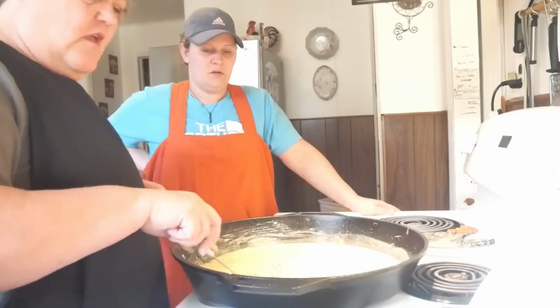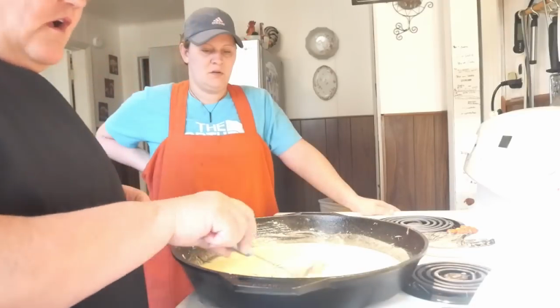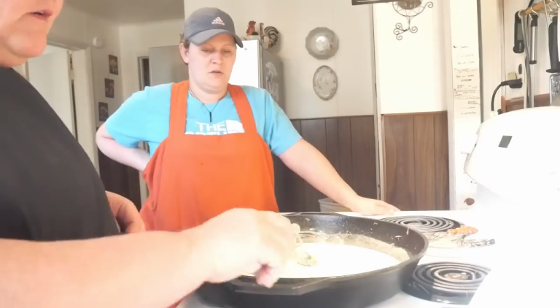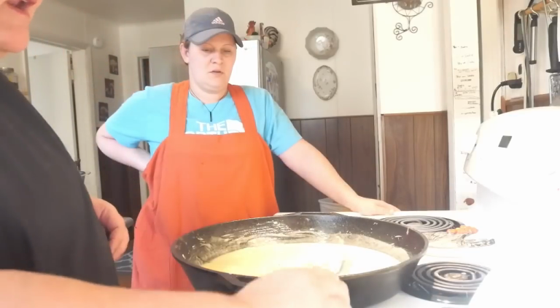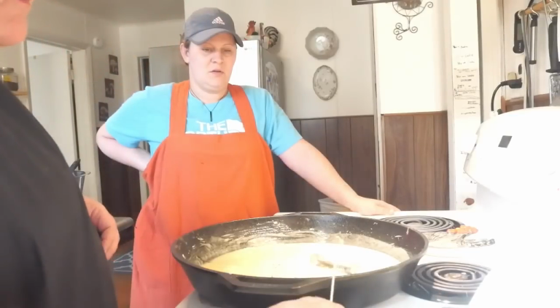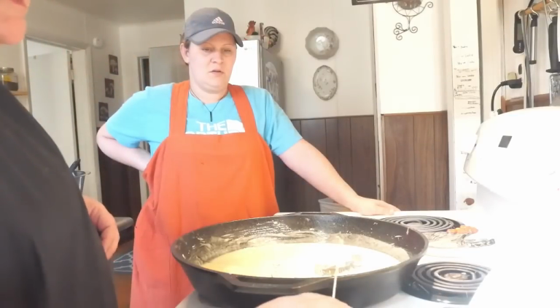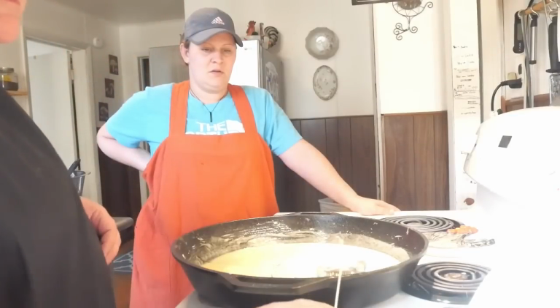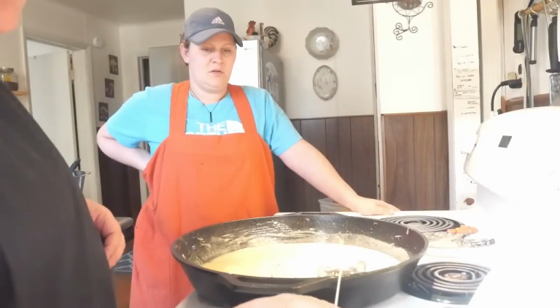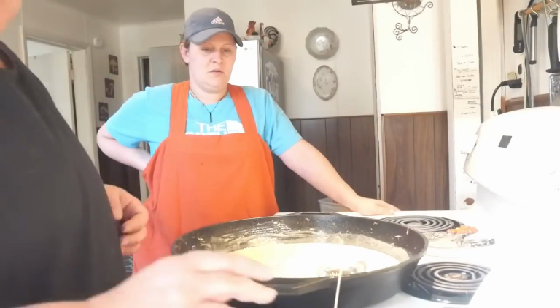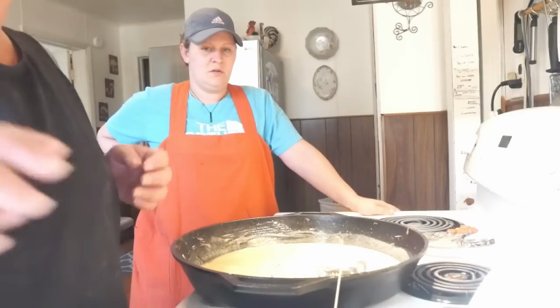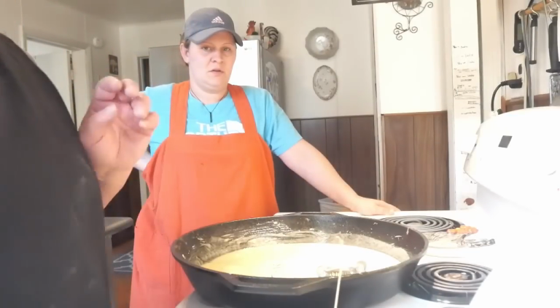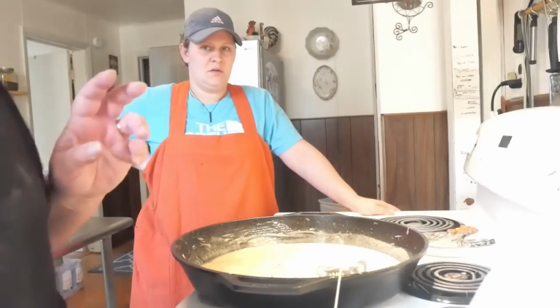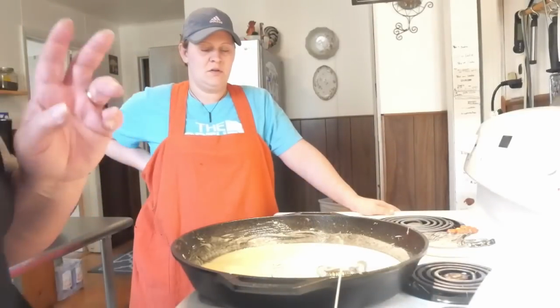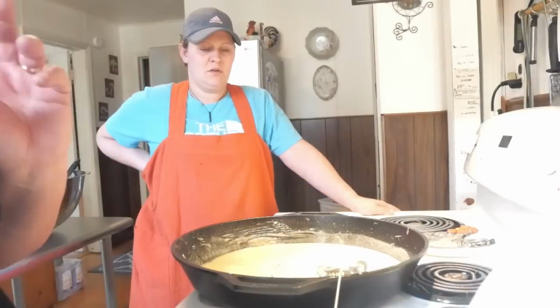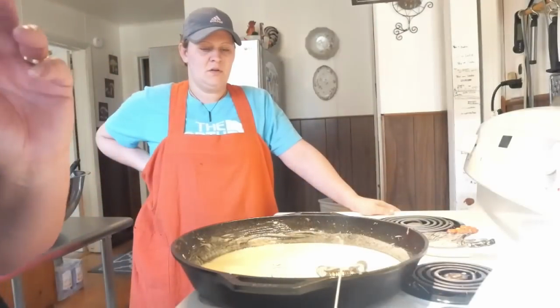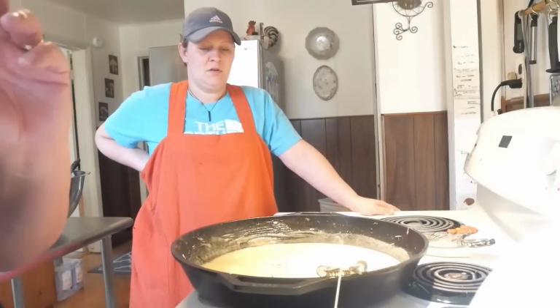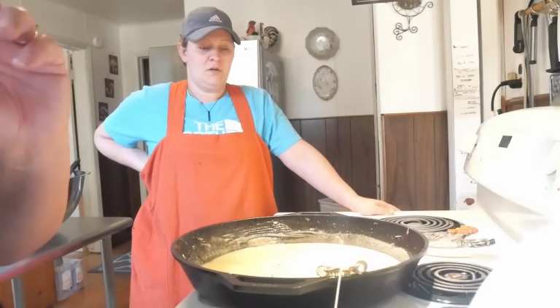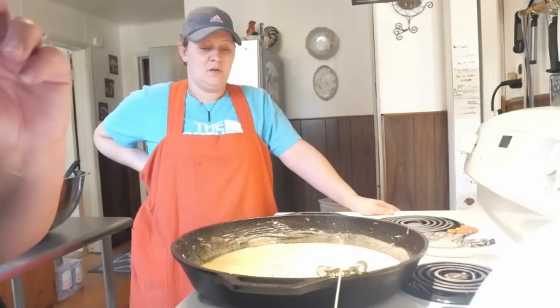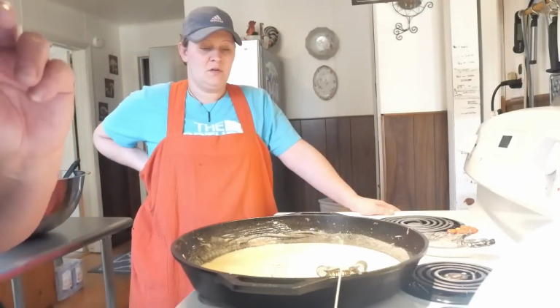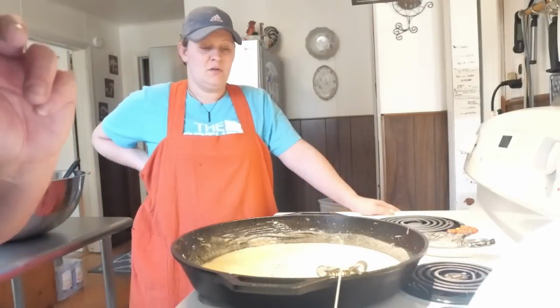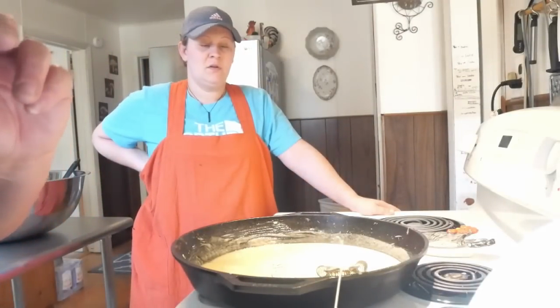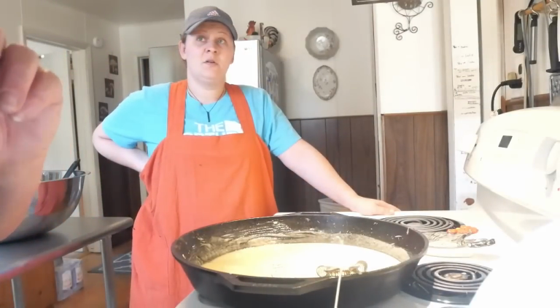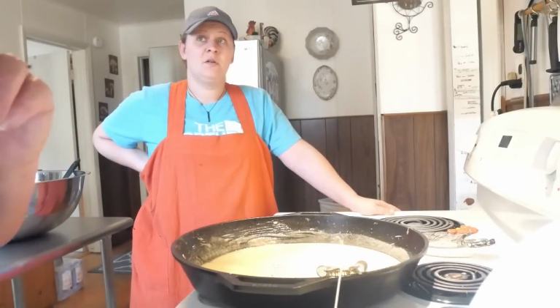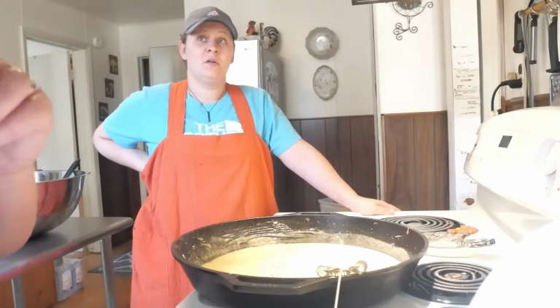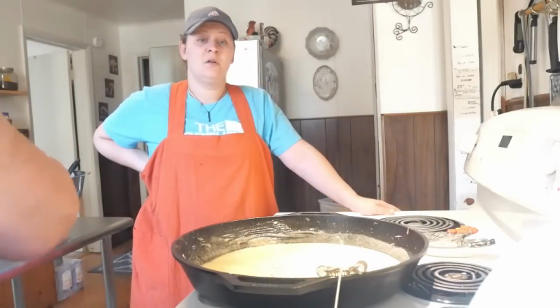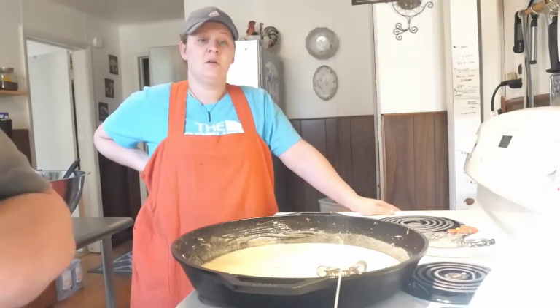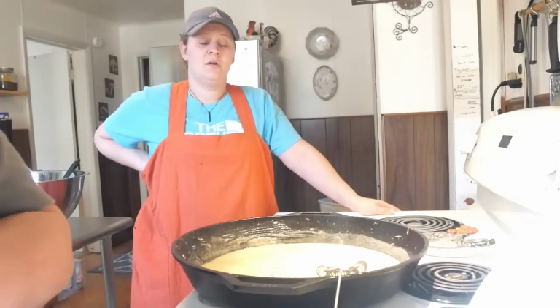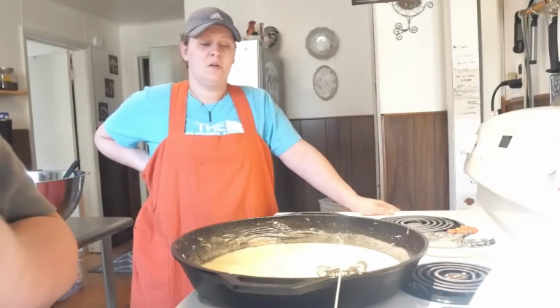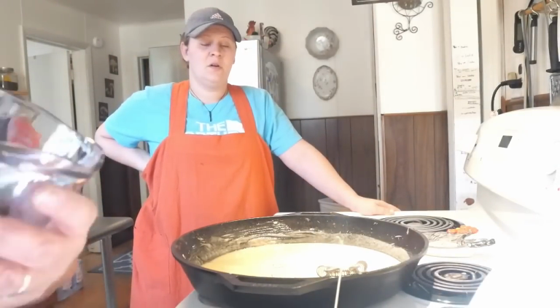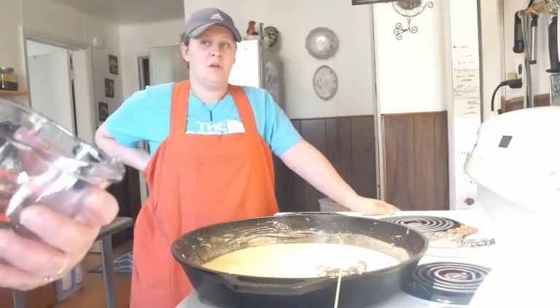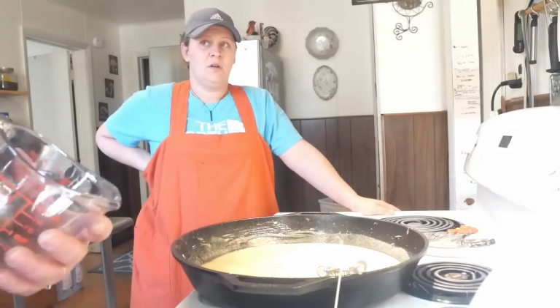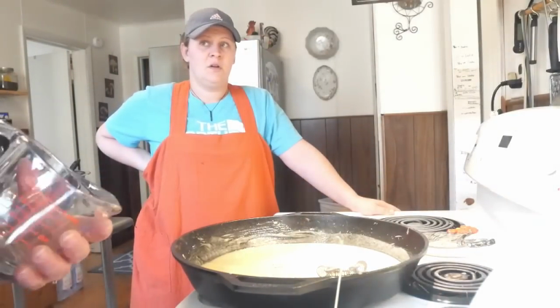Now we're going to add eight cups of milk — that's equivalent to about half a gallon.